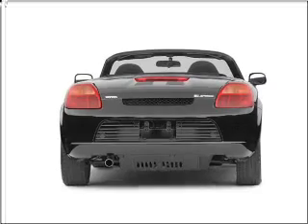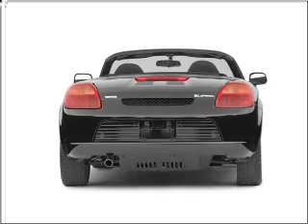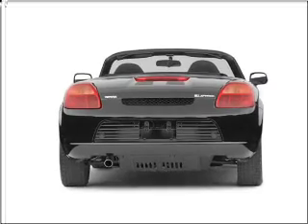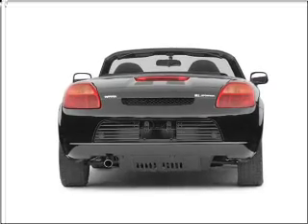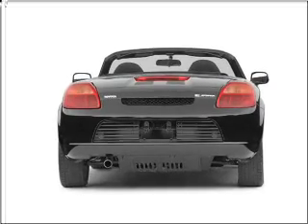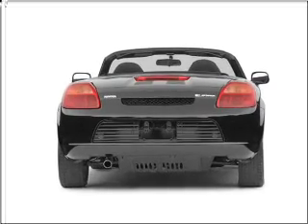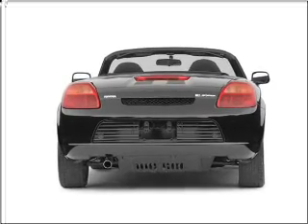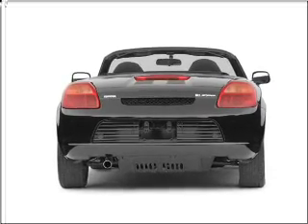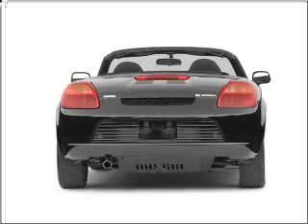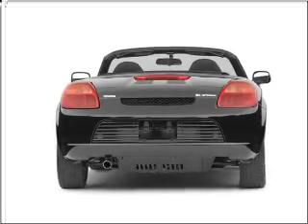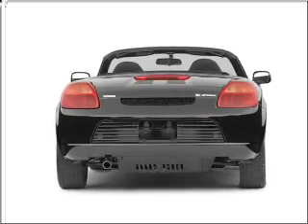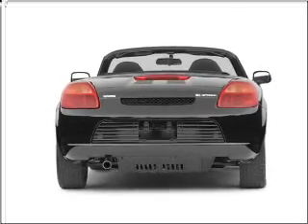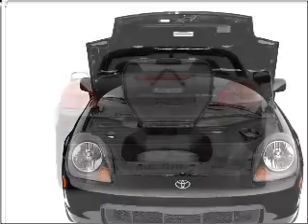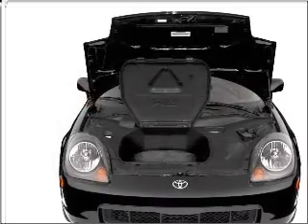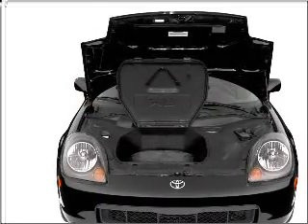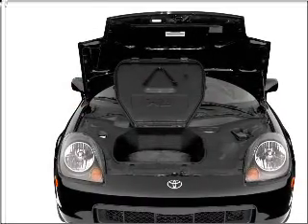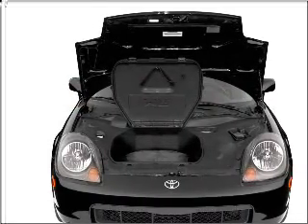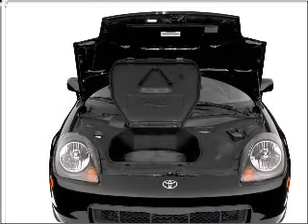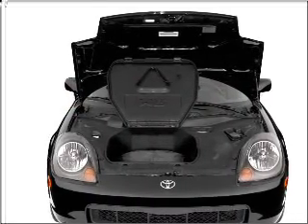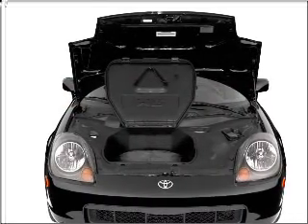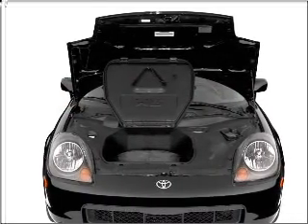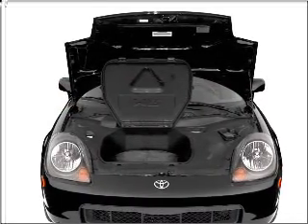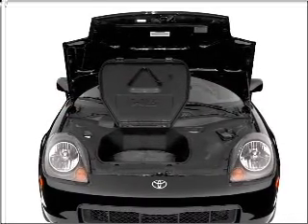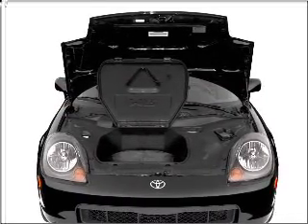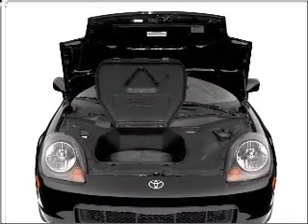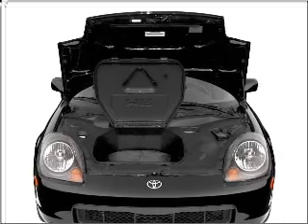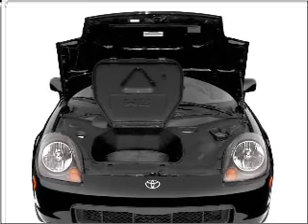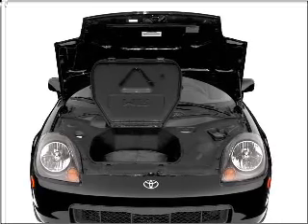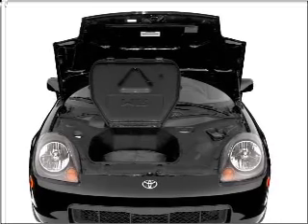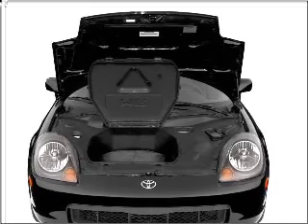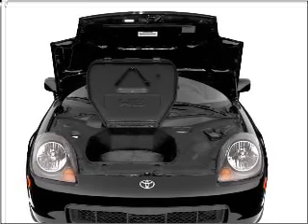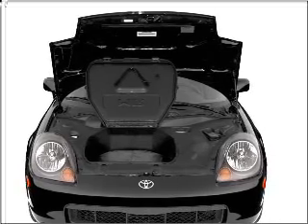Premium wheels give a more luxurious look. The anti-lock braking system will keep you safe on the road. The sunroof lets fresh air in.